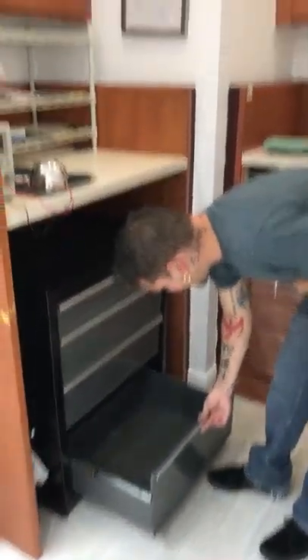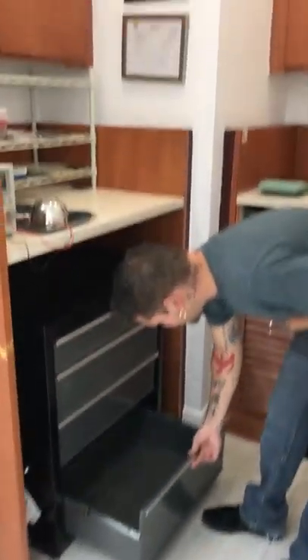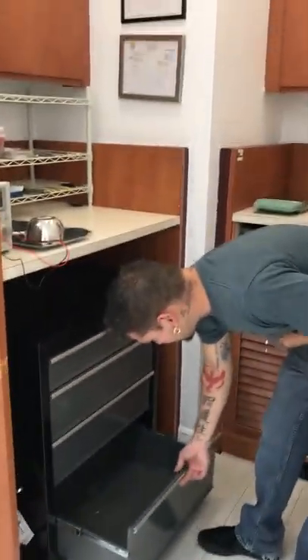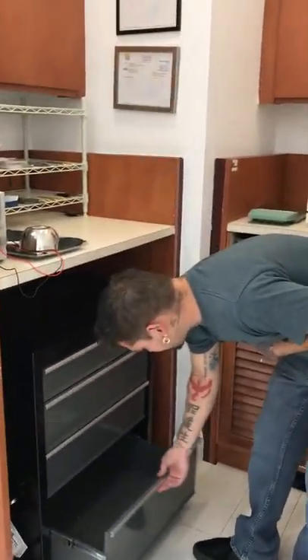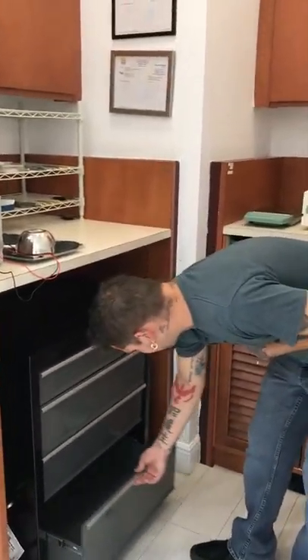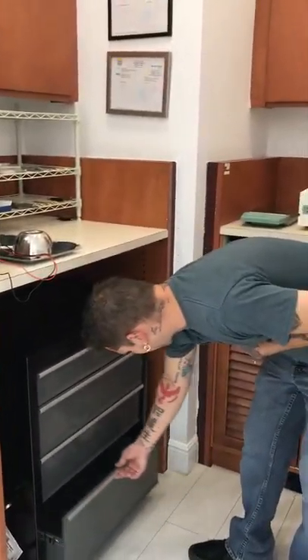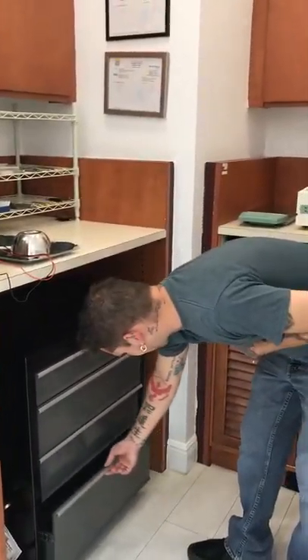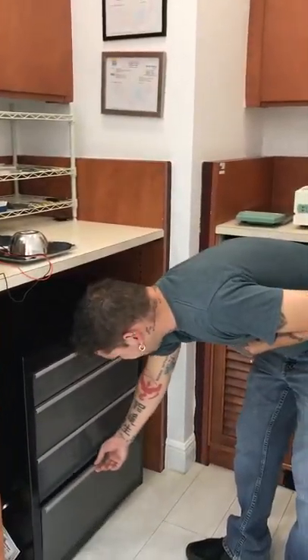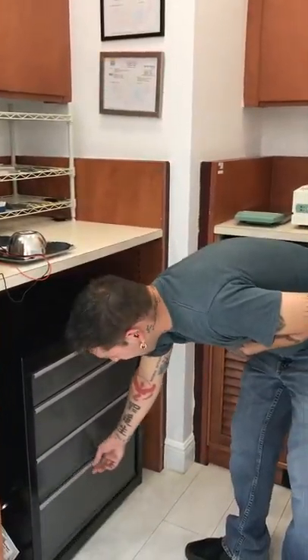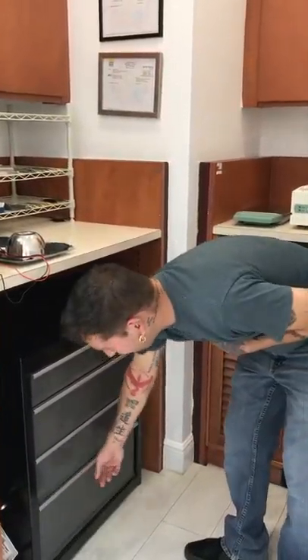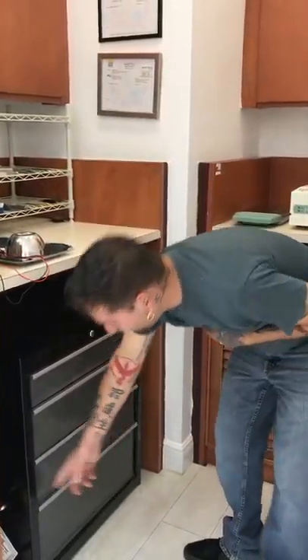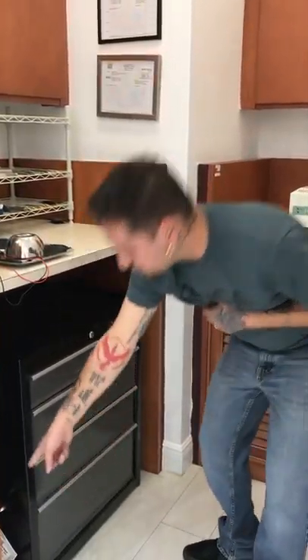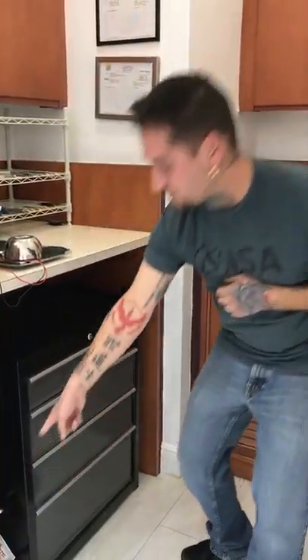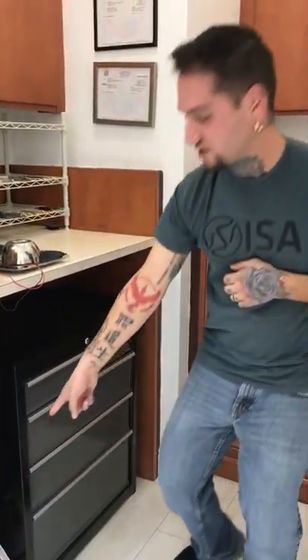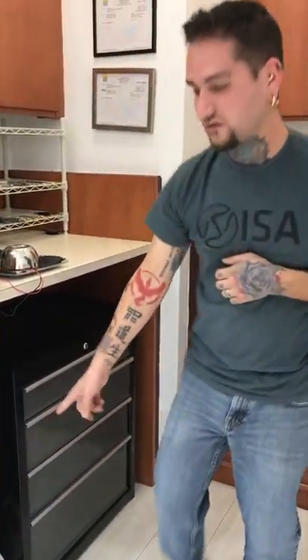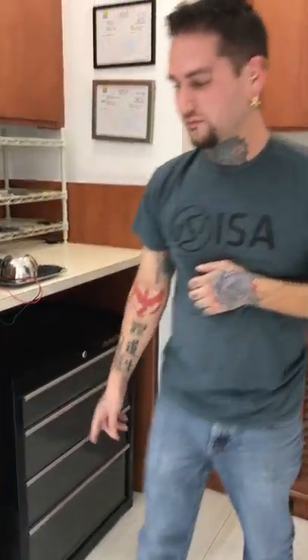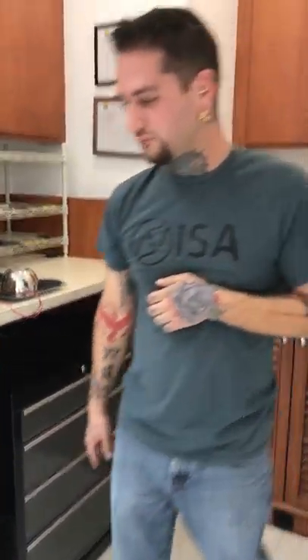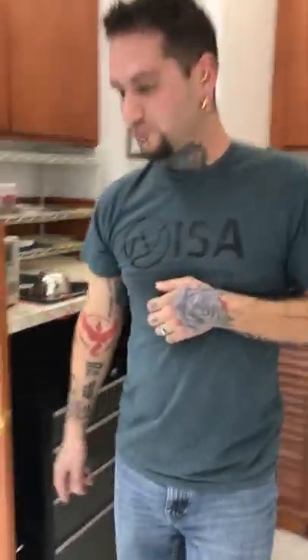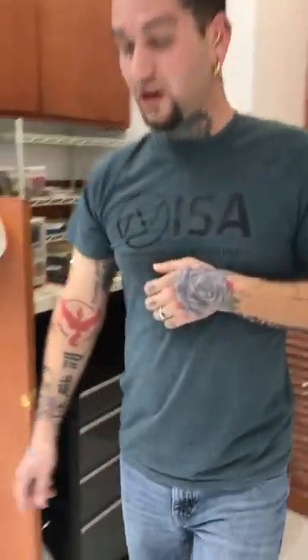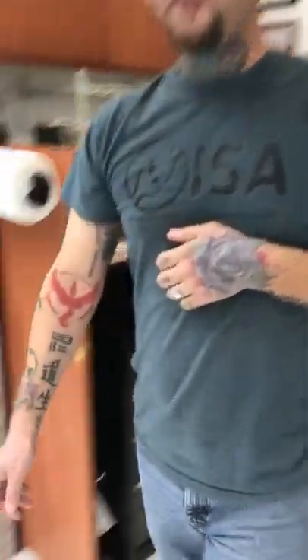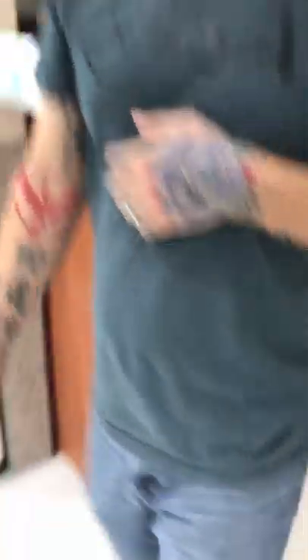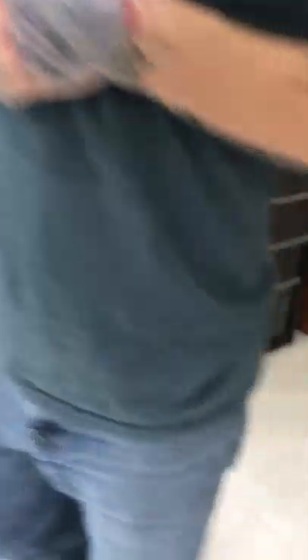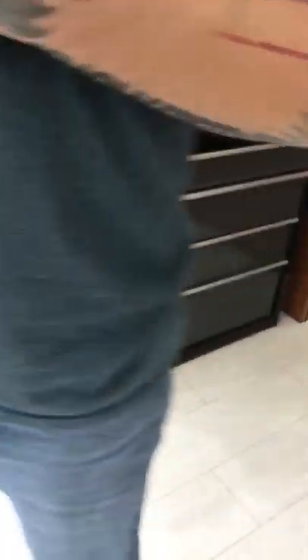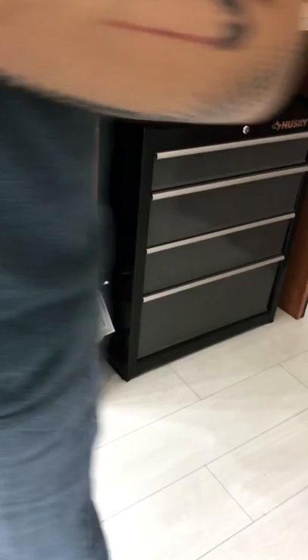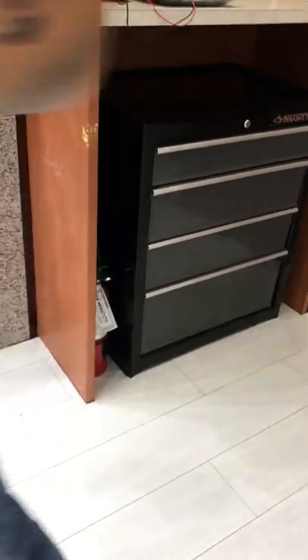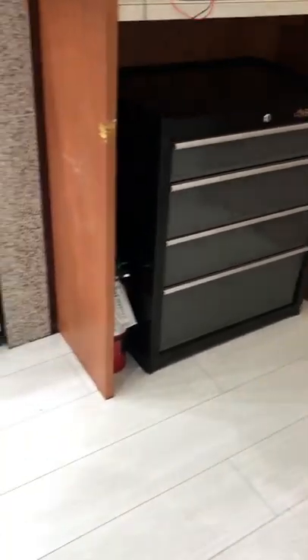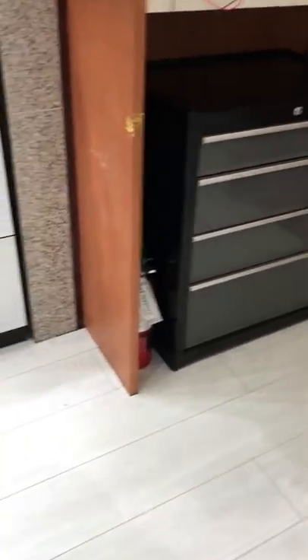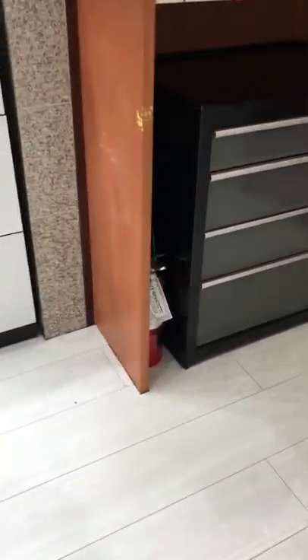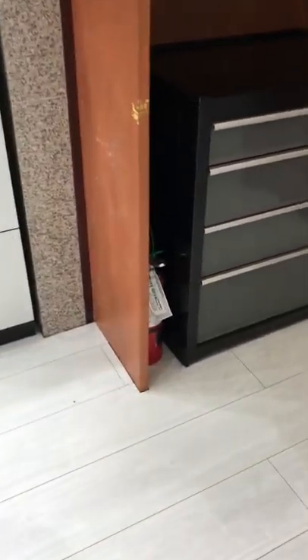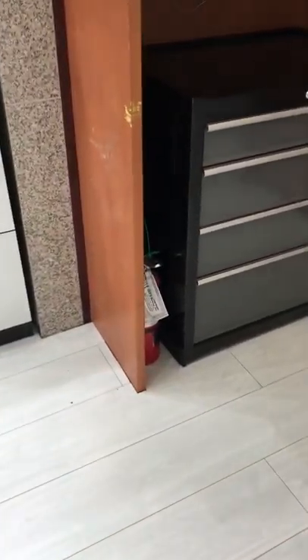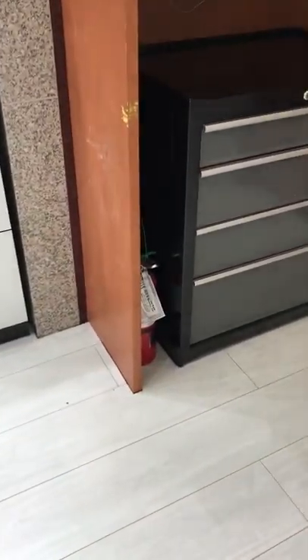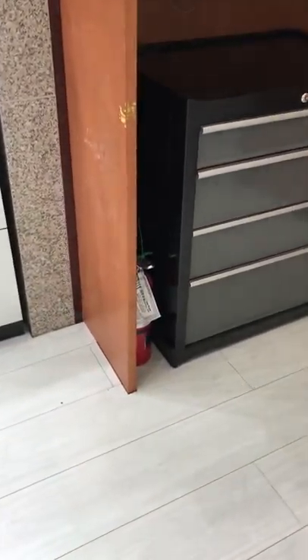Empty drawer. And a fire extinguisher — you gotta have a fire extinguisher, it's important.